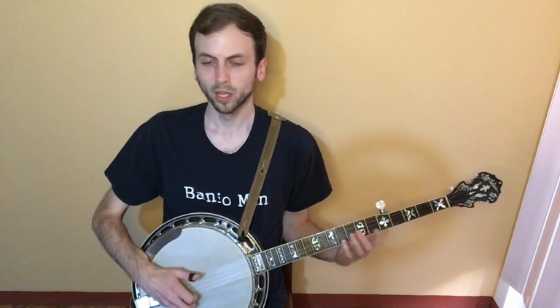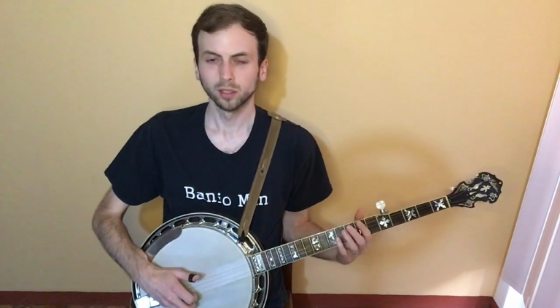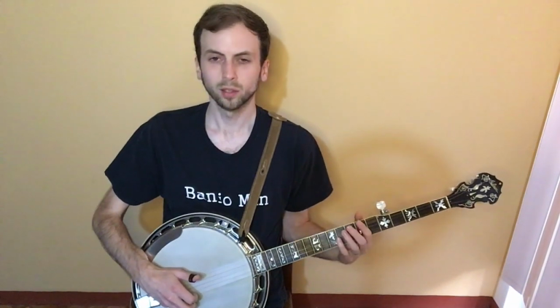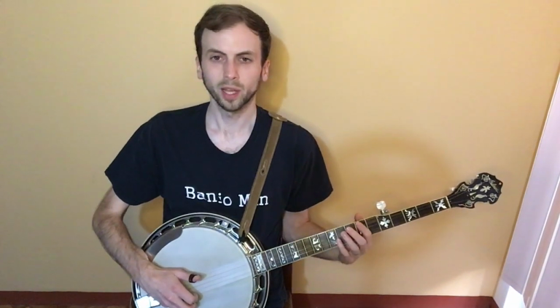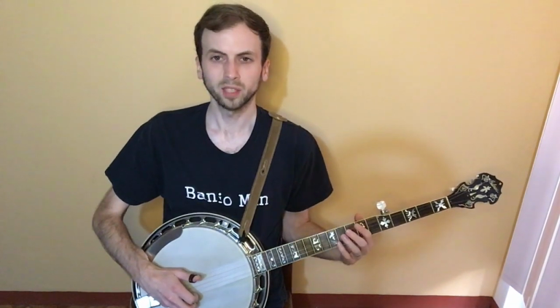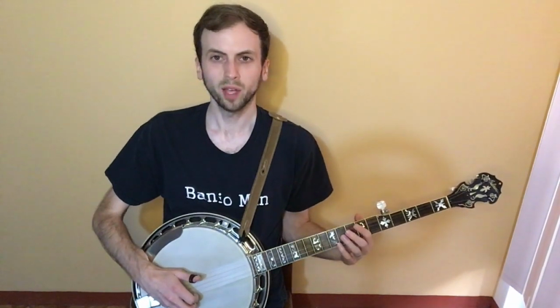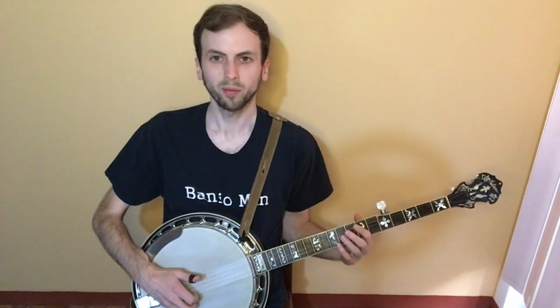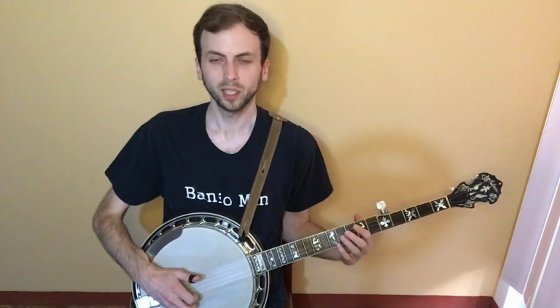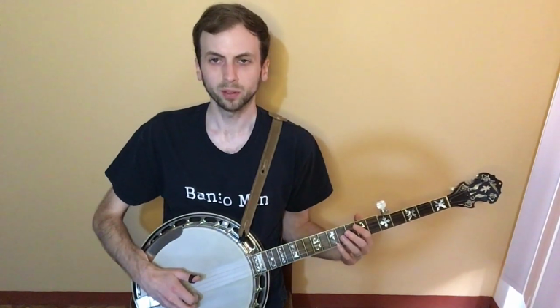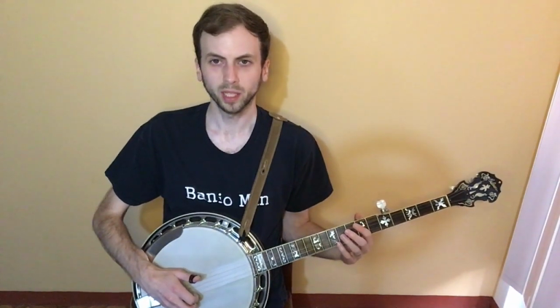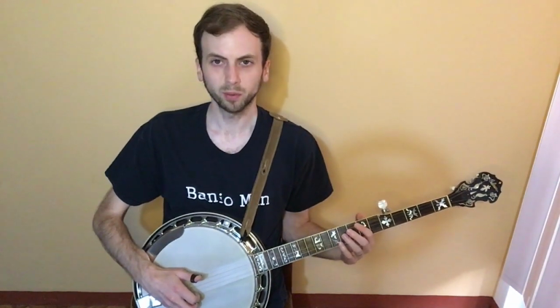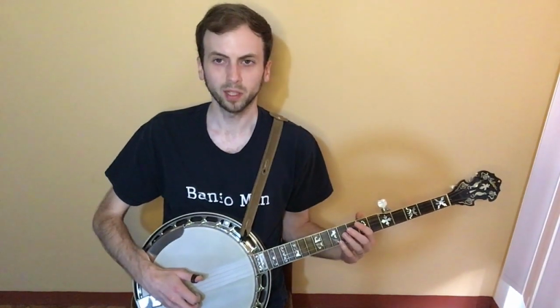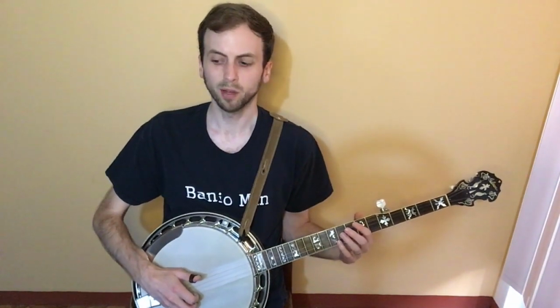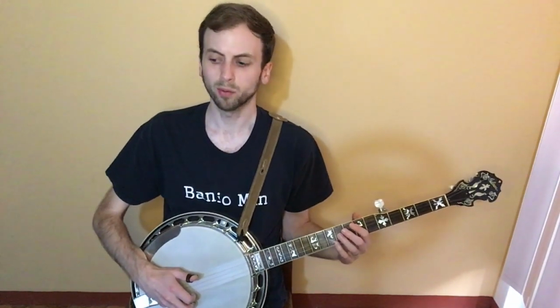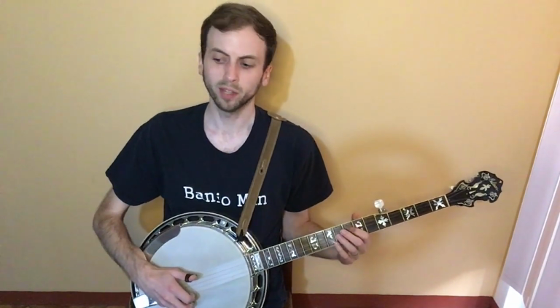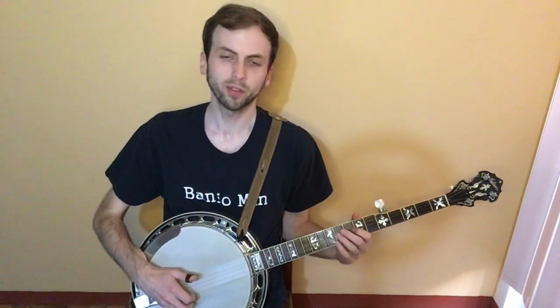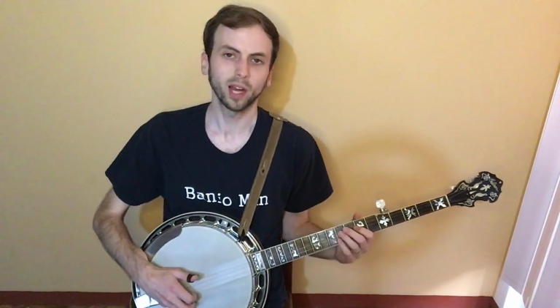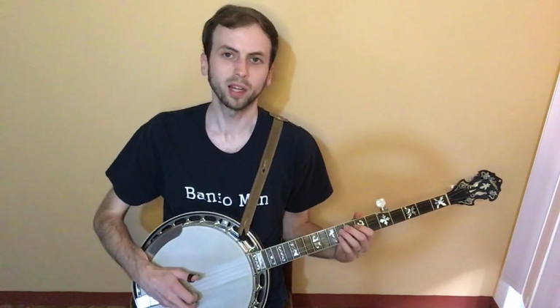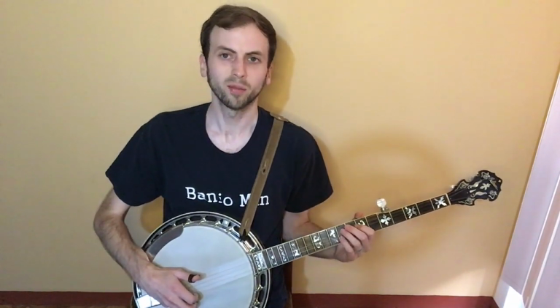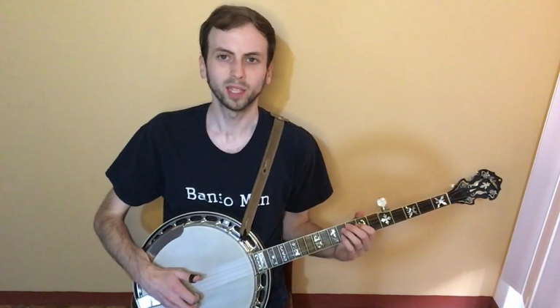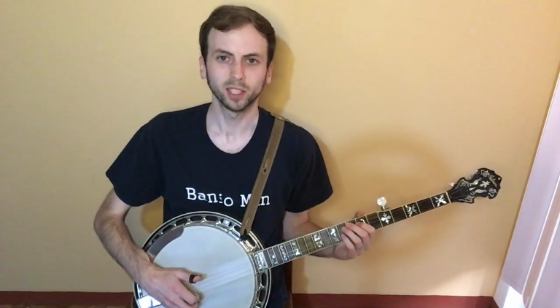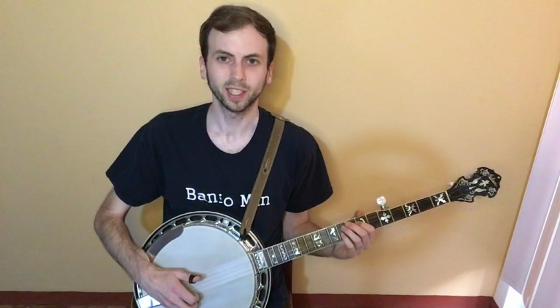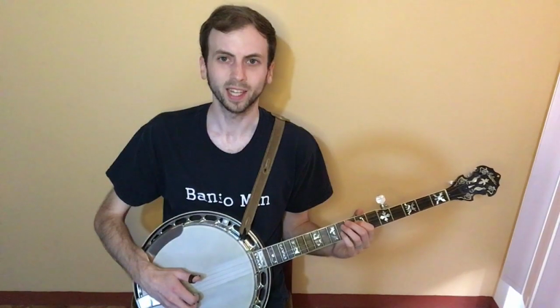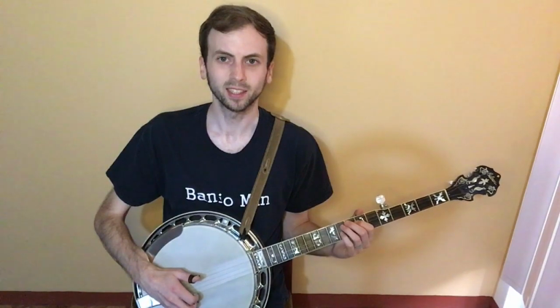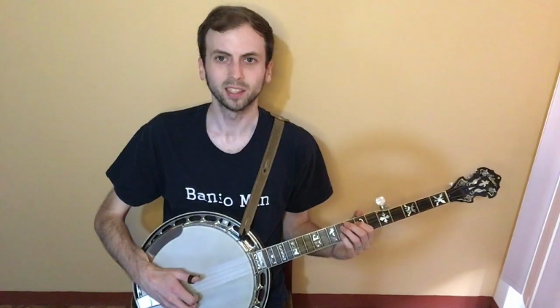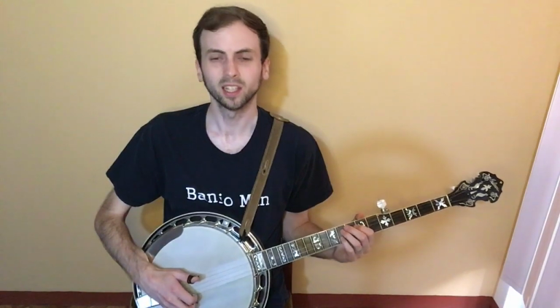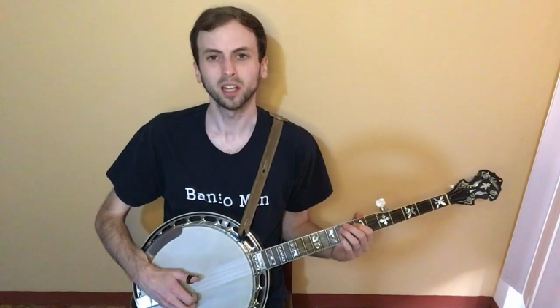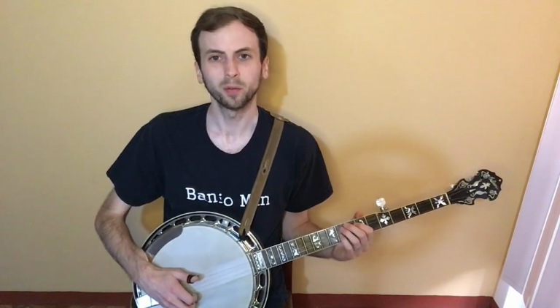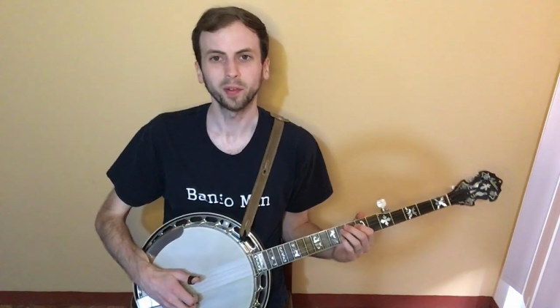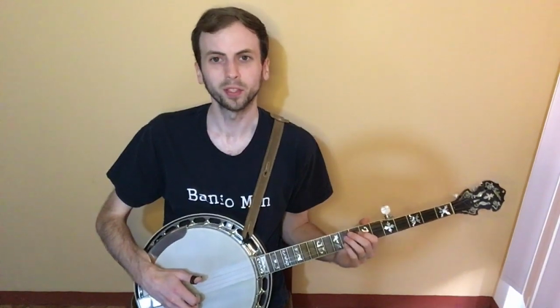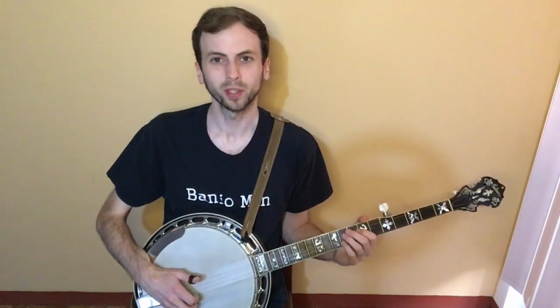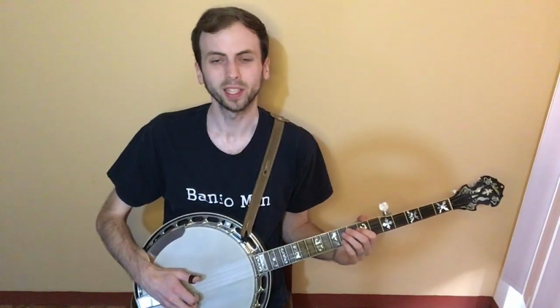So that is my banjo arrangement of Ring of Fire by Johnny Cash. I hope you enjoyed it.